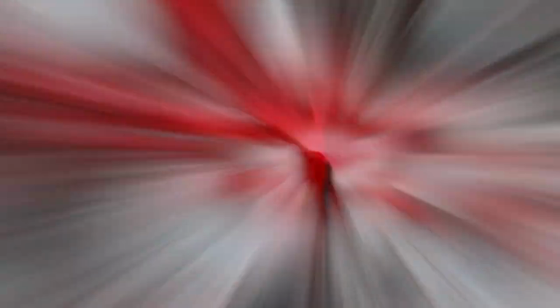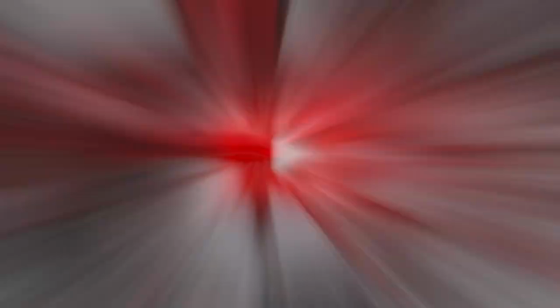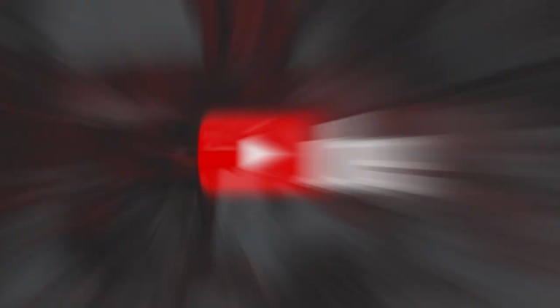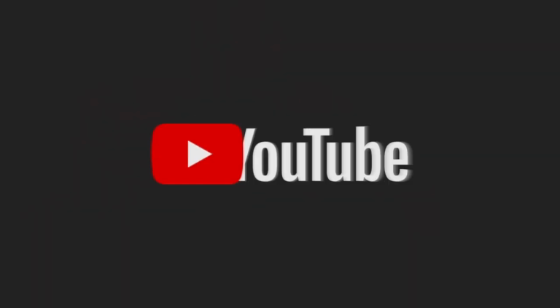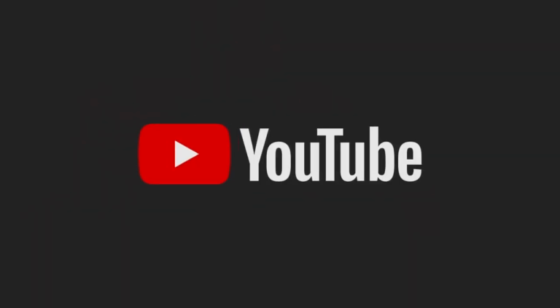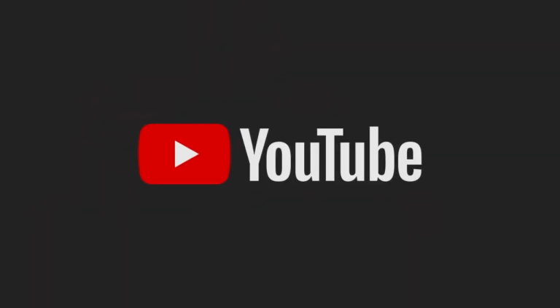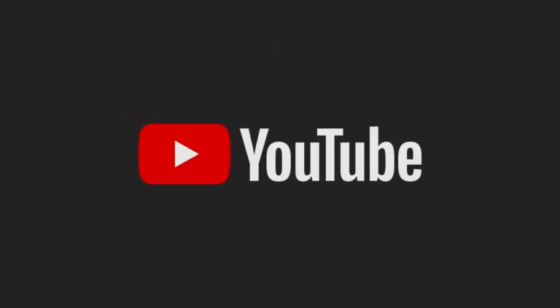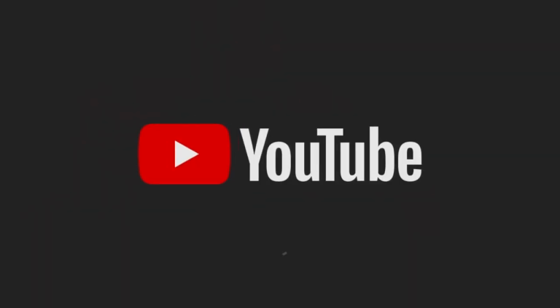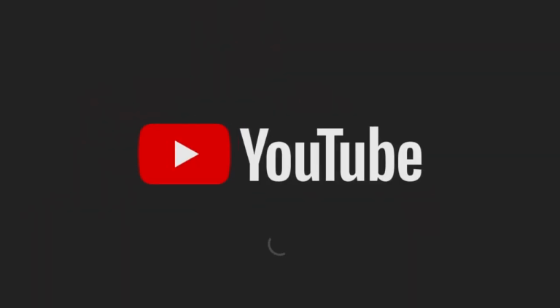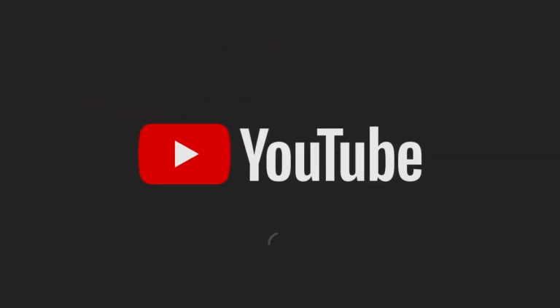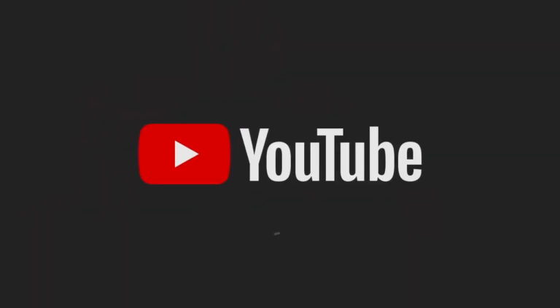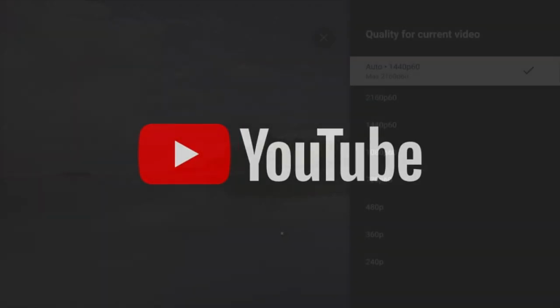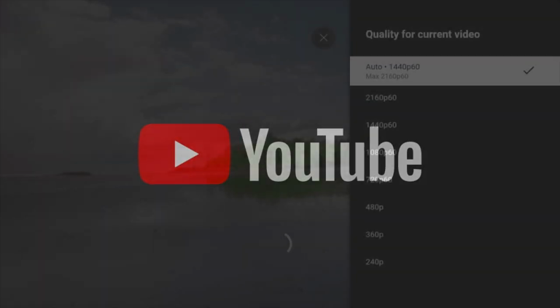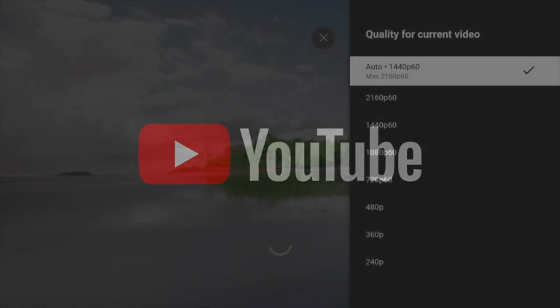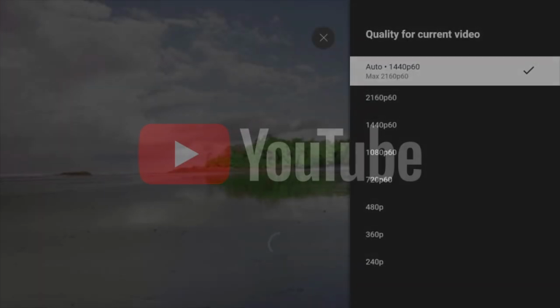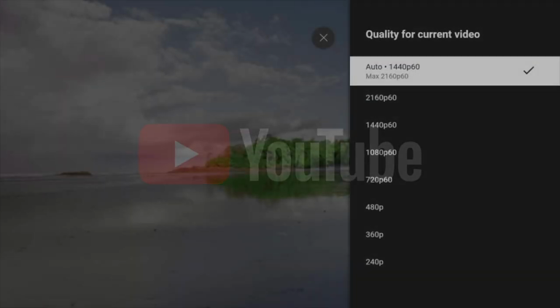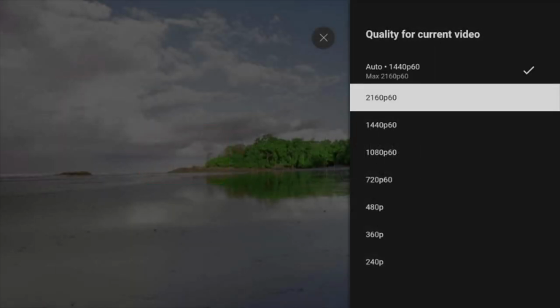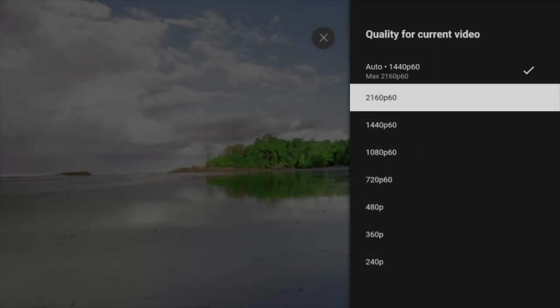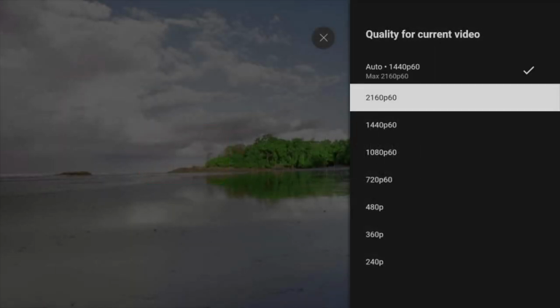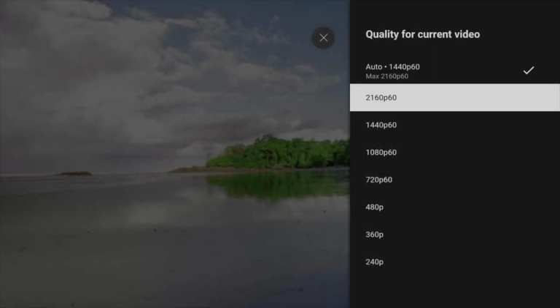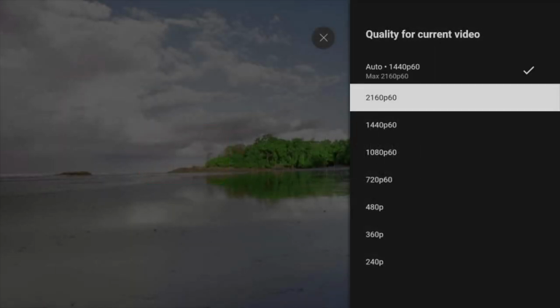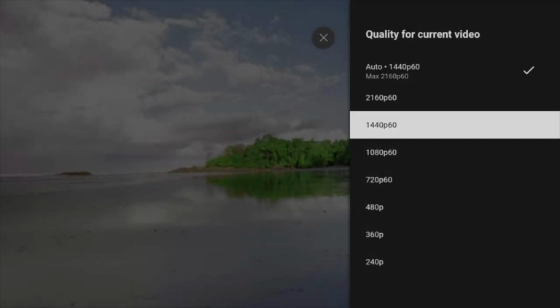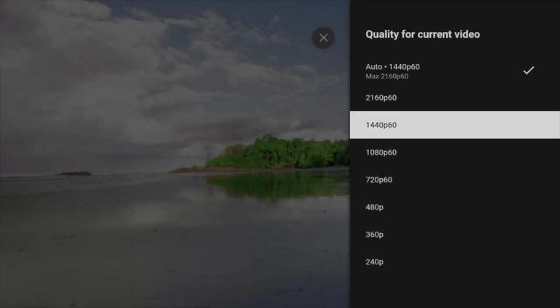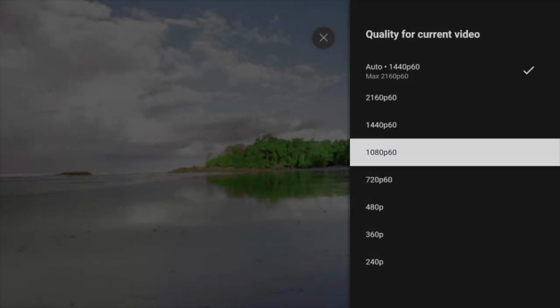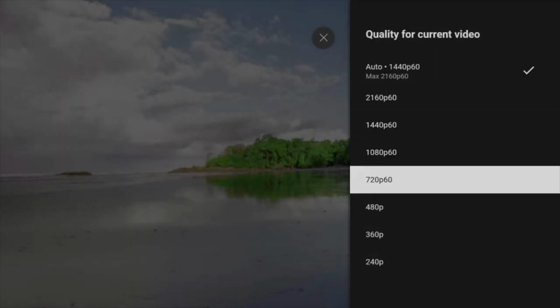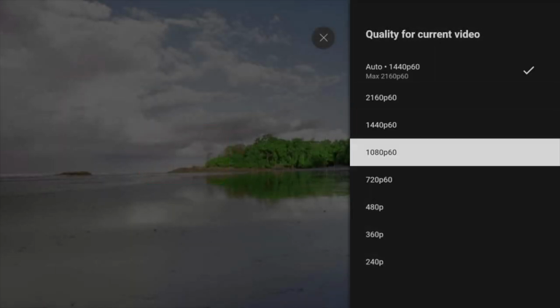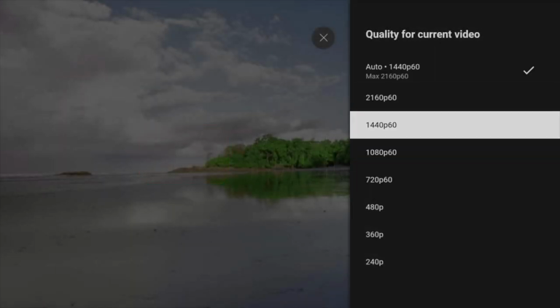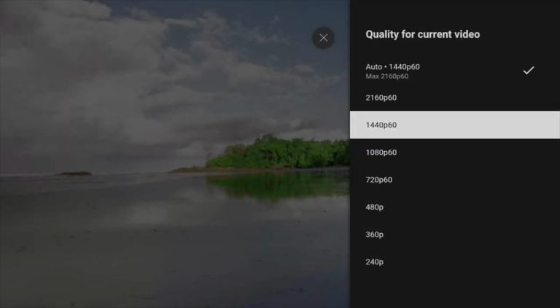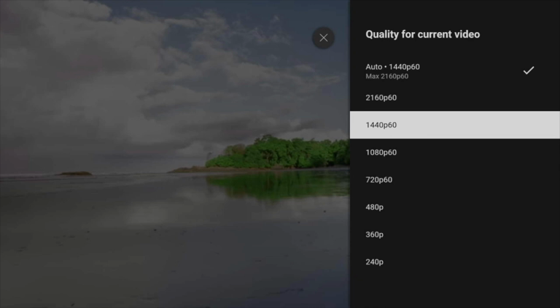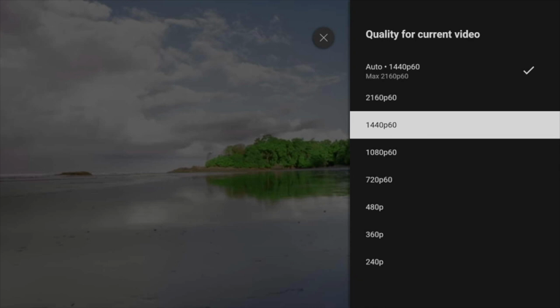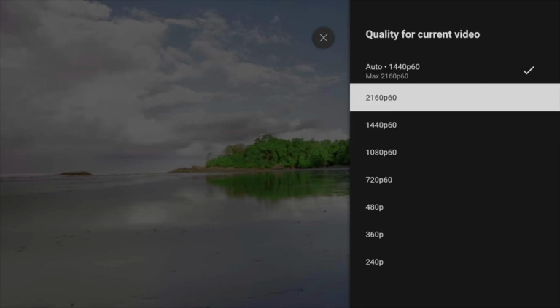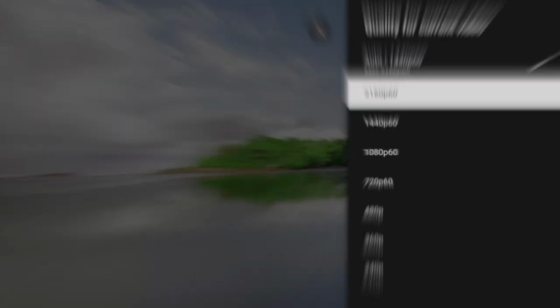Moving on to YouTube, the box can stream a maximum of 4K at 60fps.